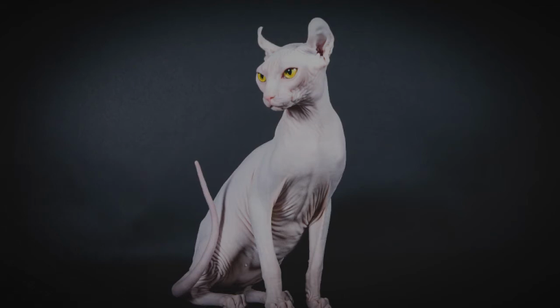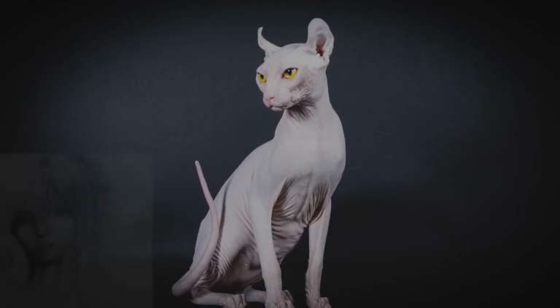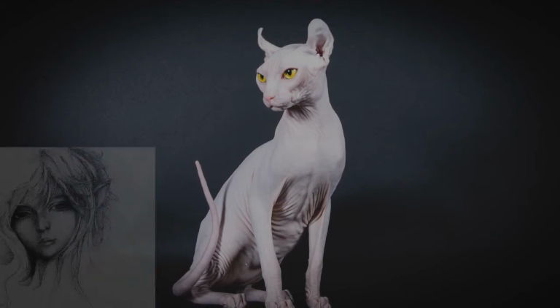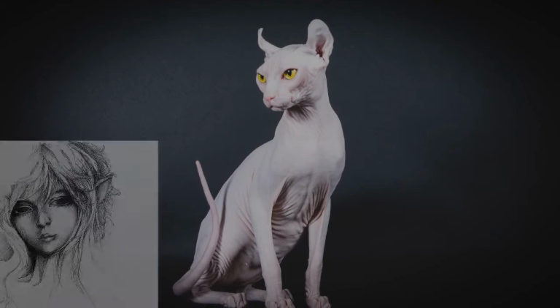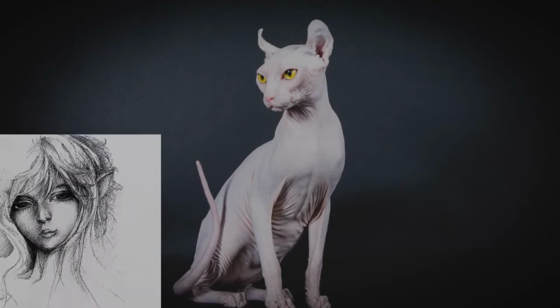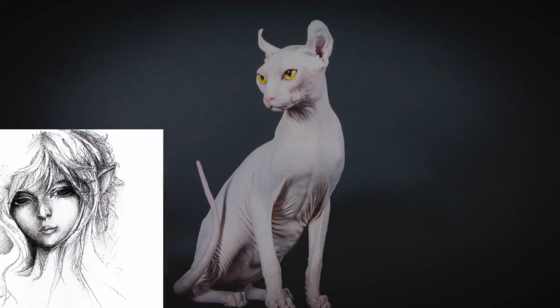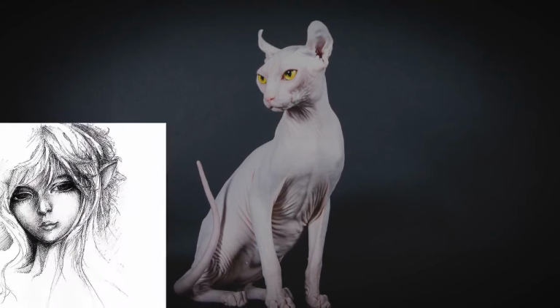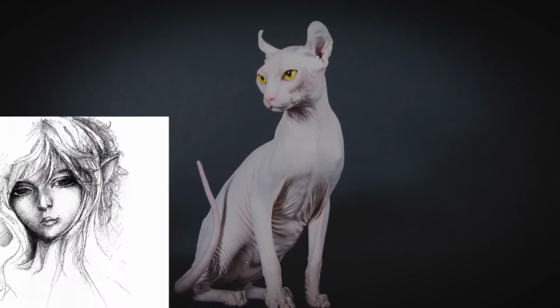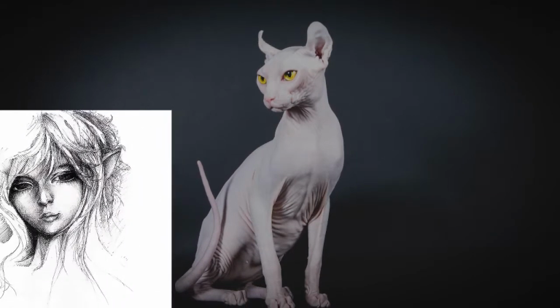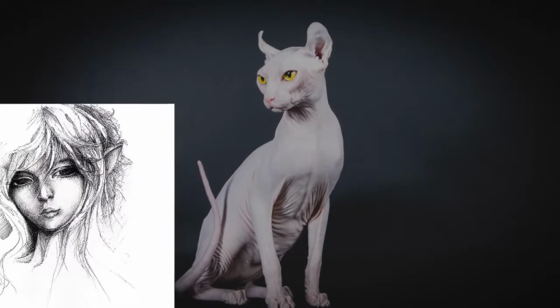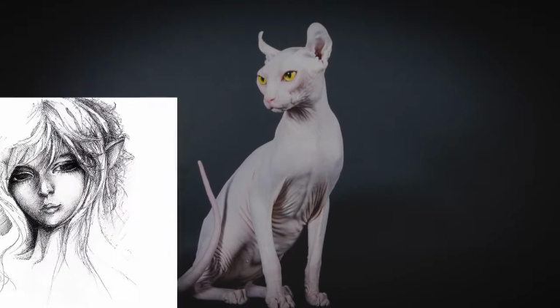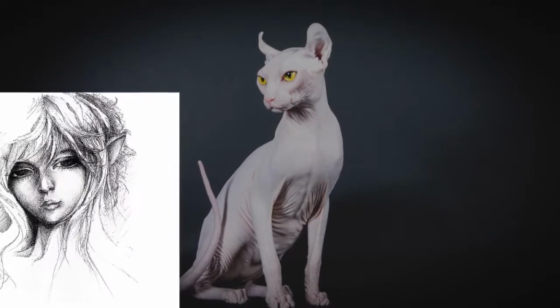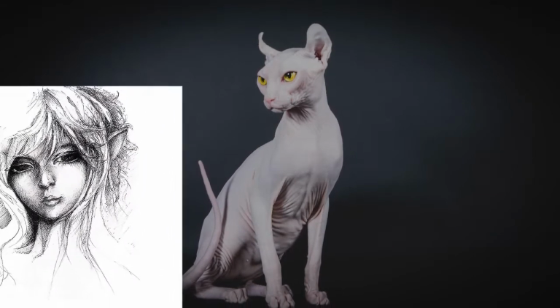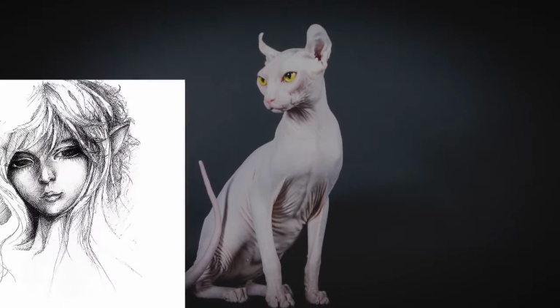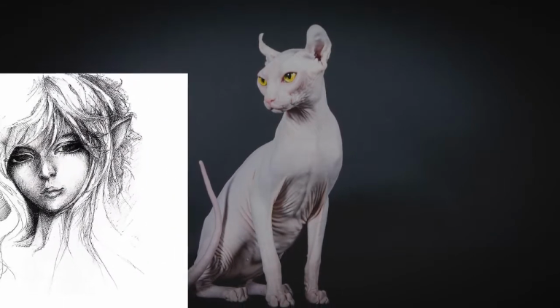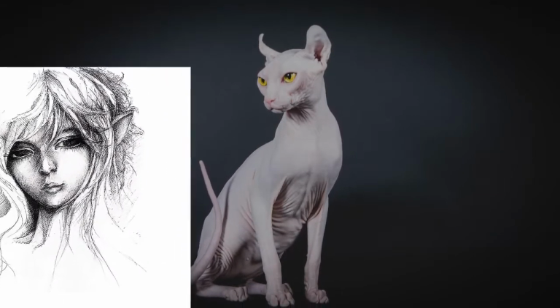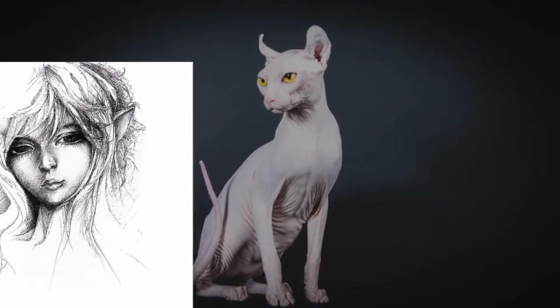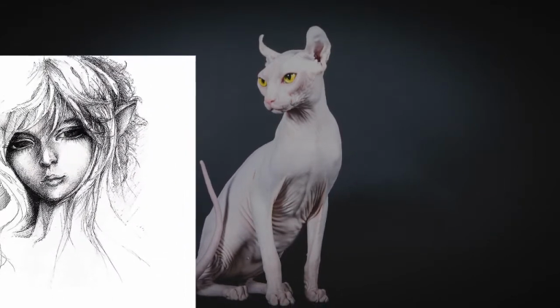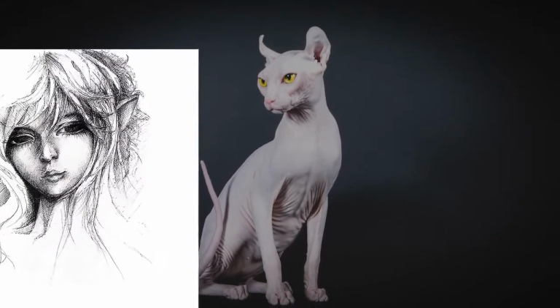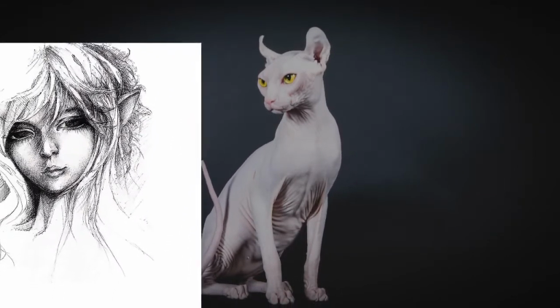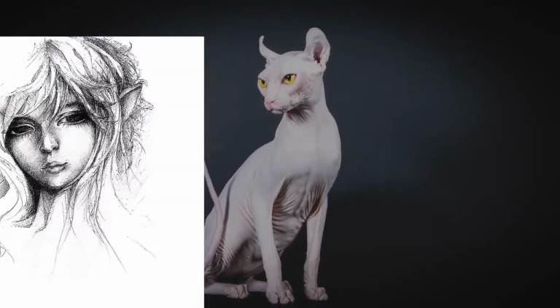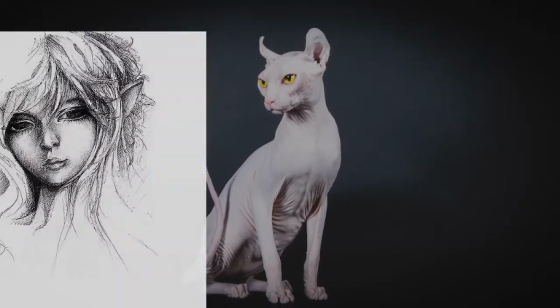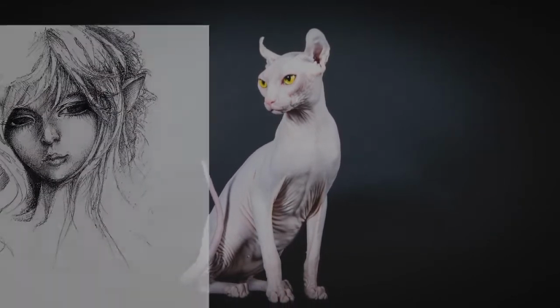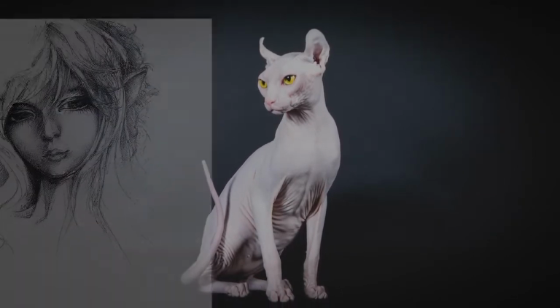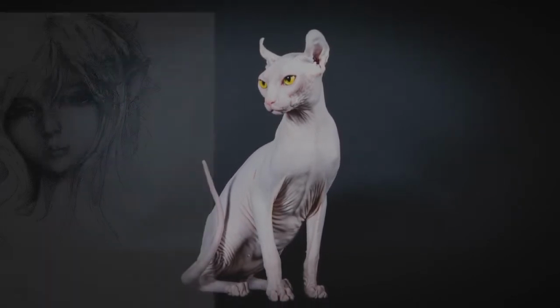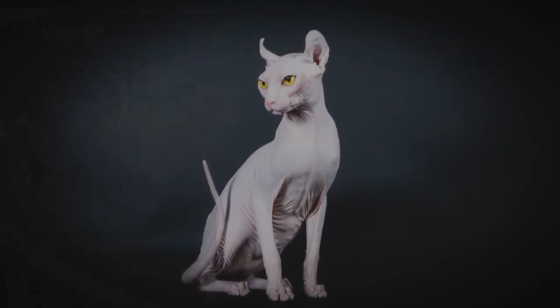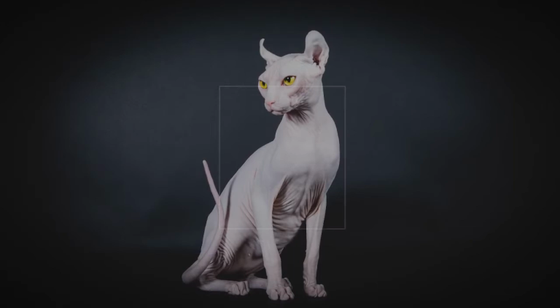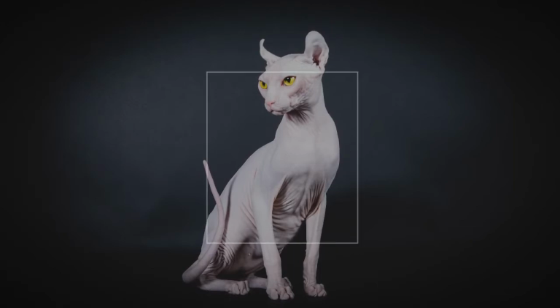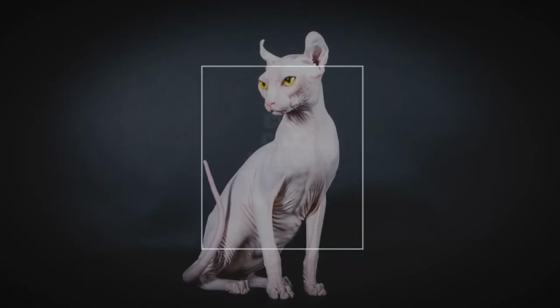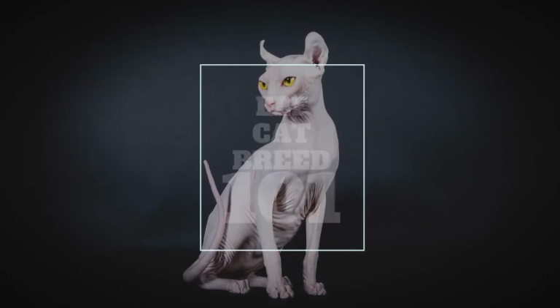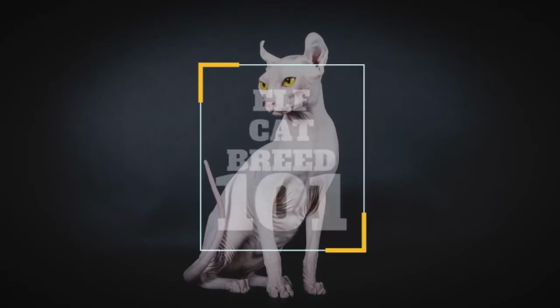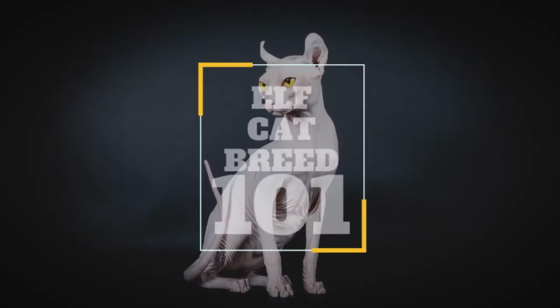In today's video, we are going to check out a hairless cat that oddly enough resembles an elf — the elf cat.